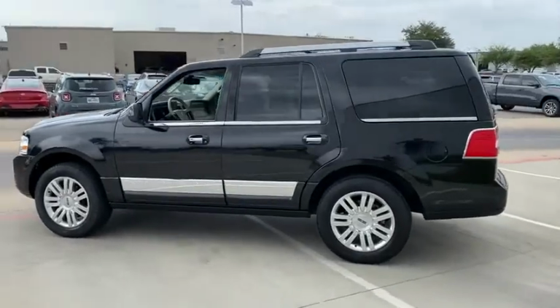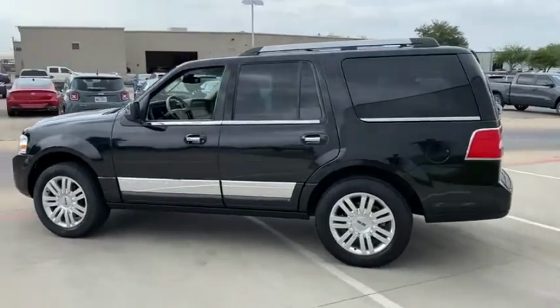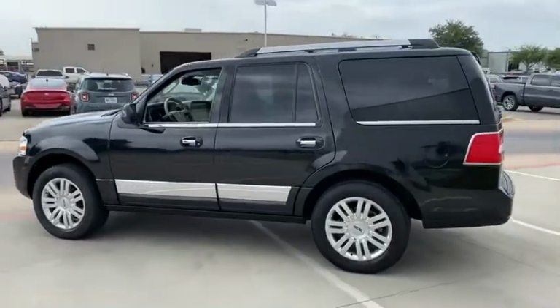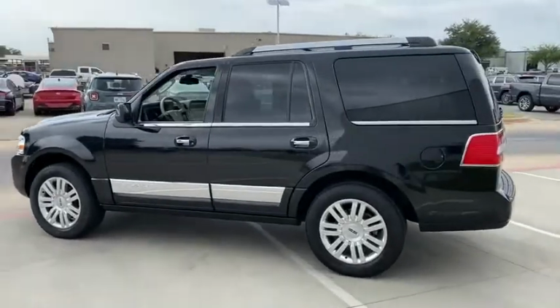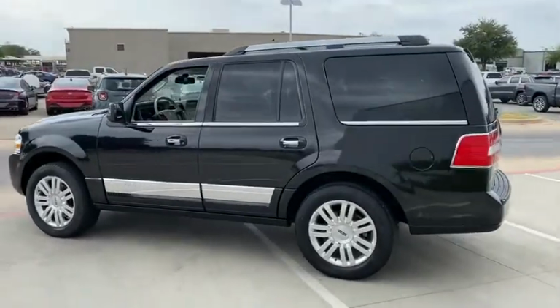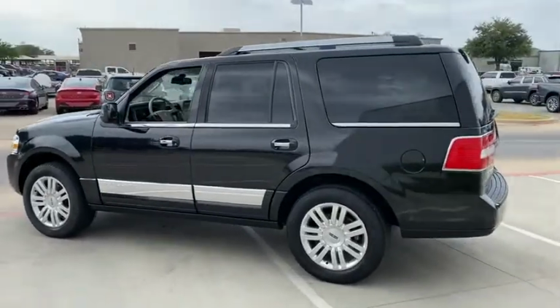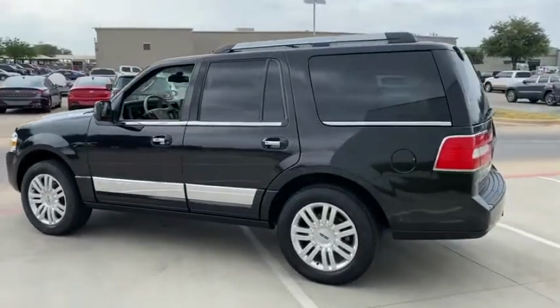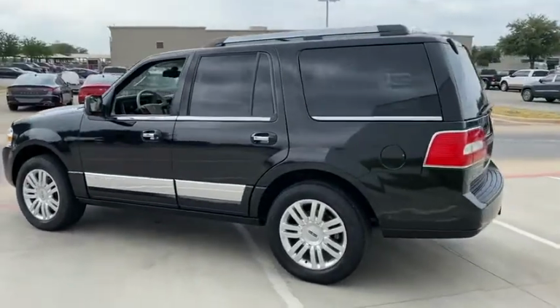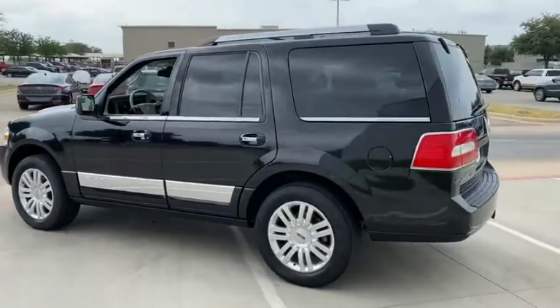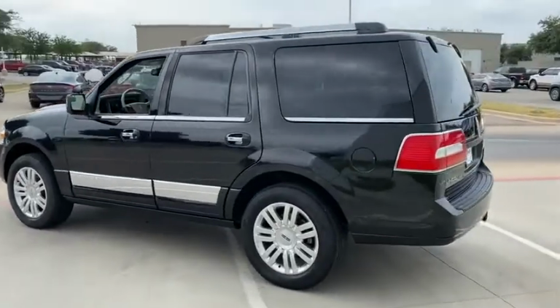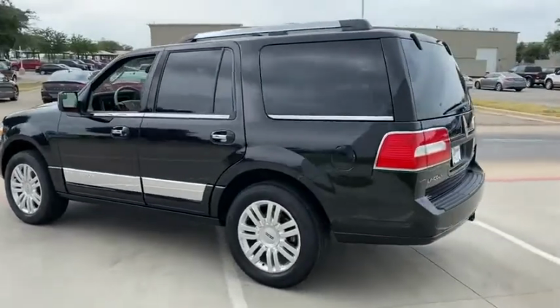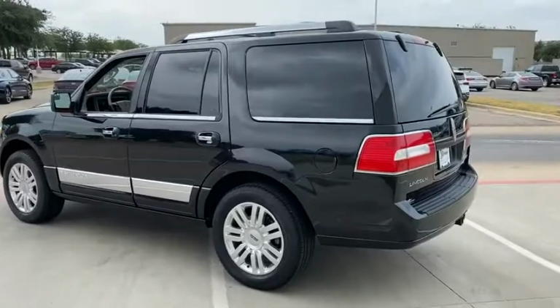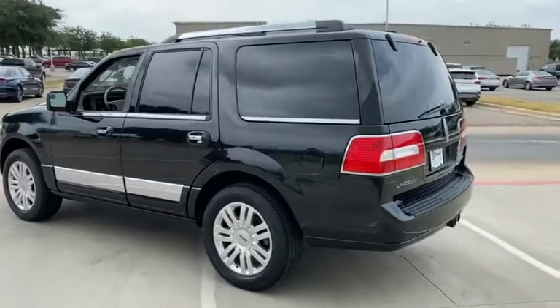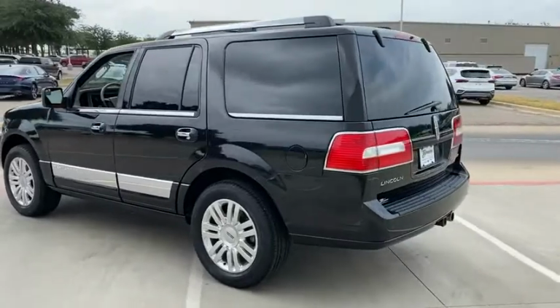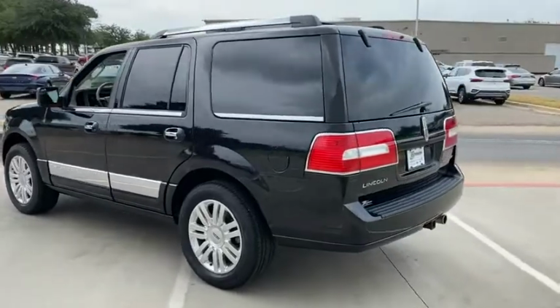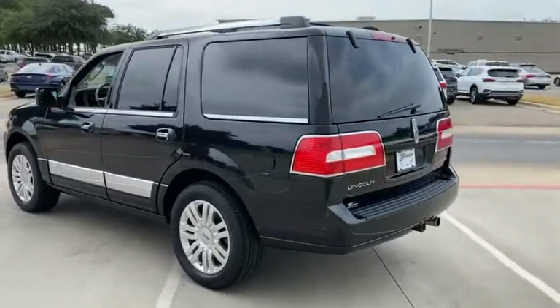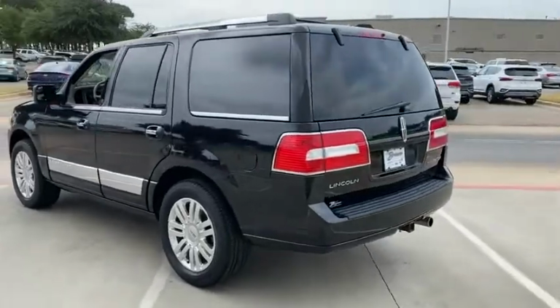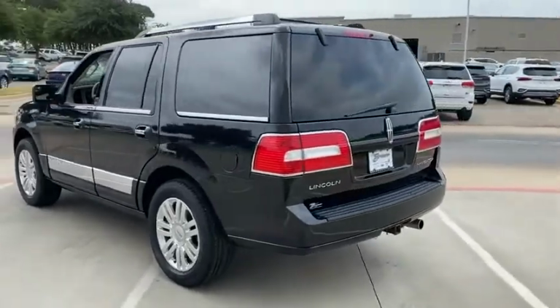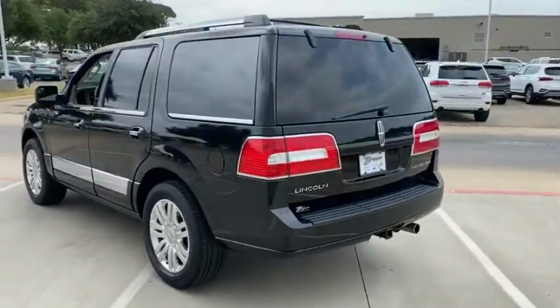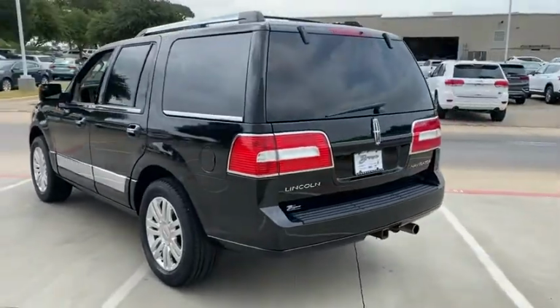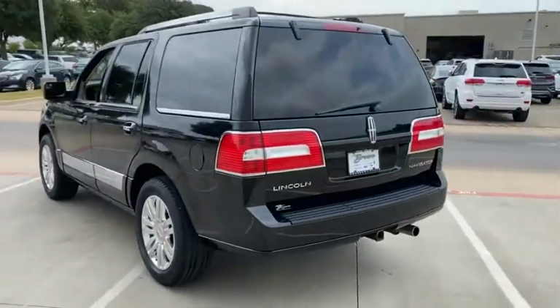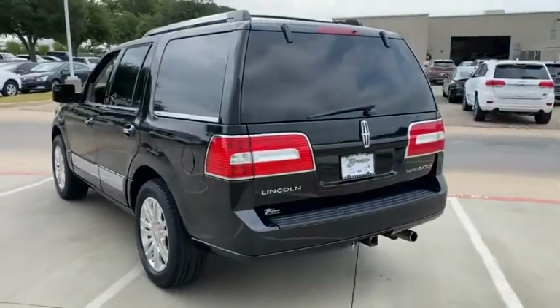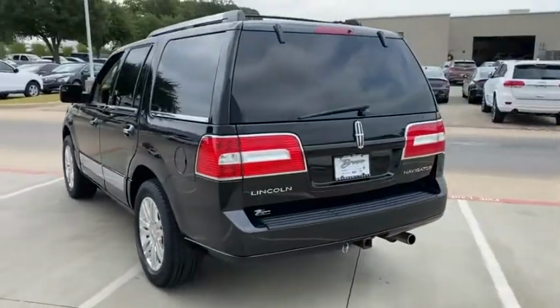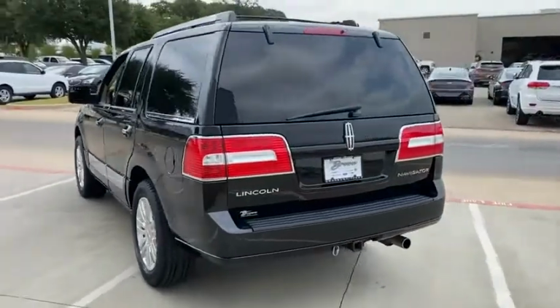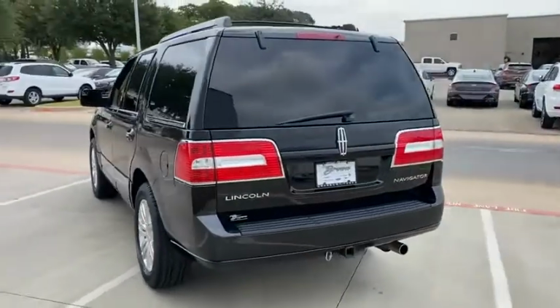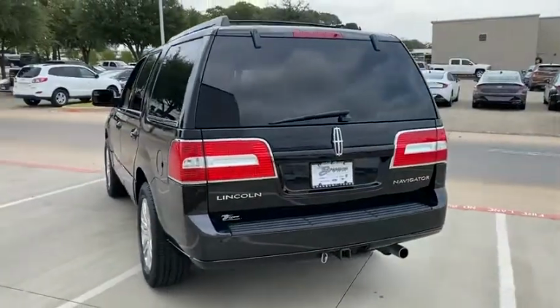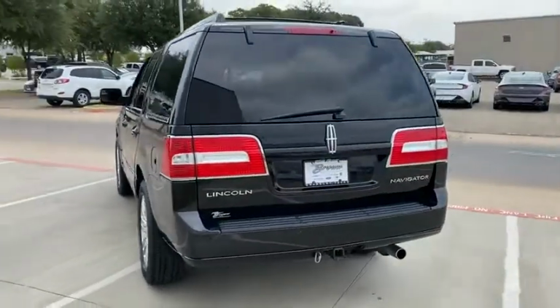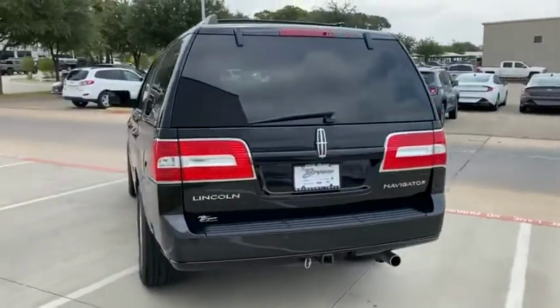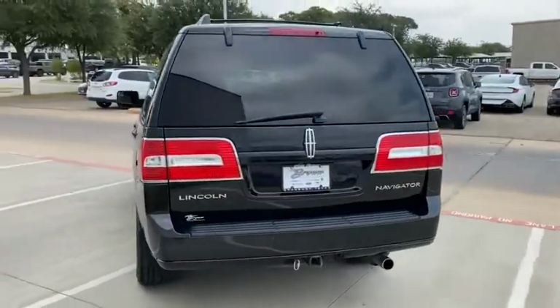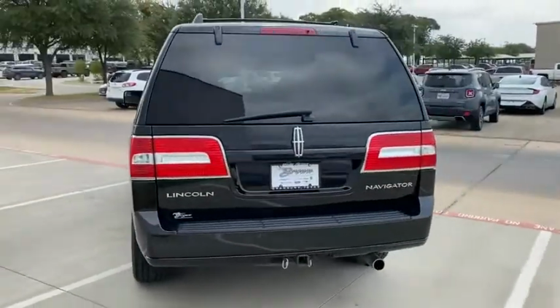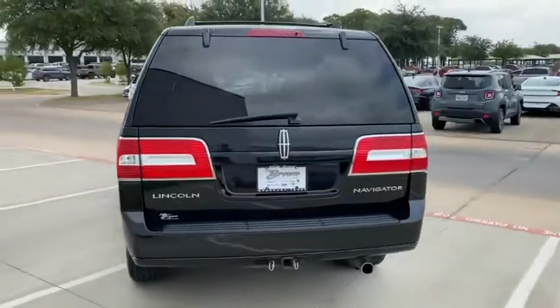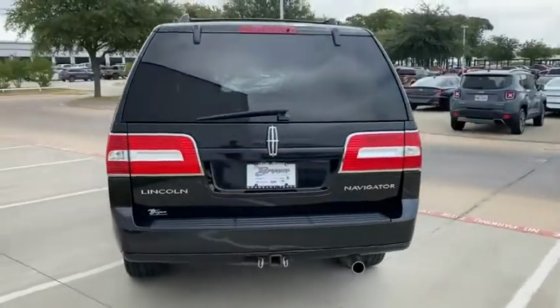This luxury SUV is powerfully persuasive. Your new ride is just a phone call away.